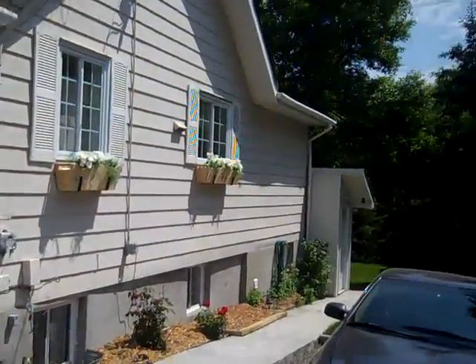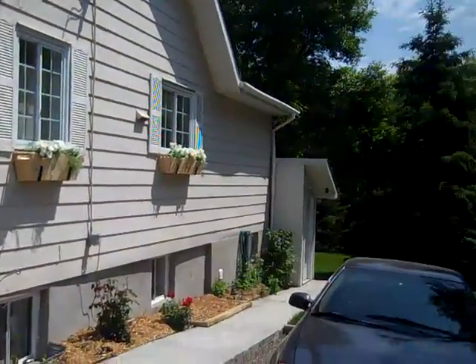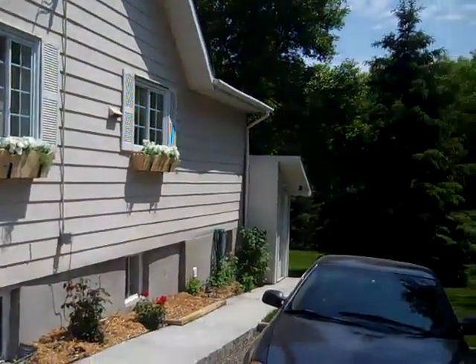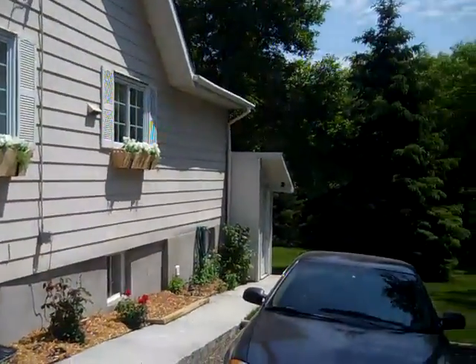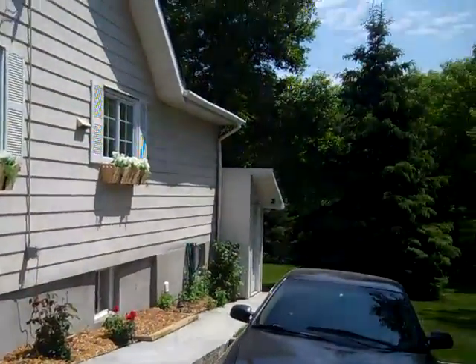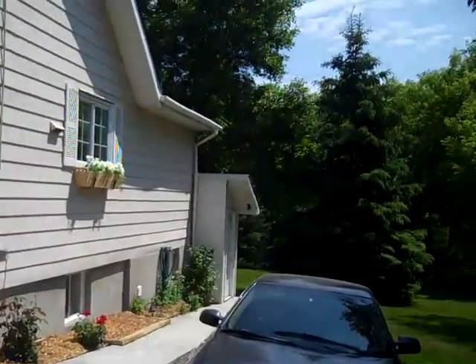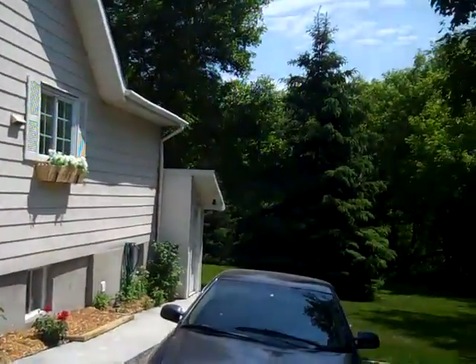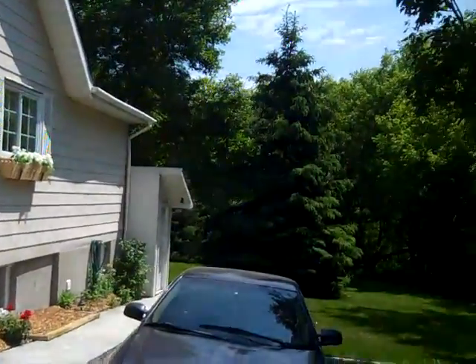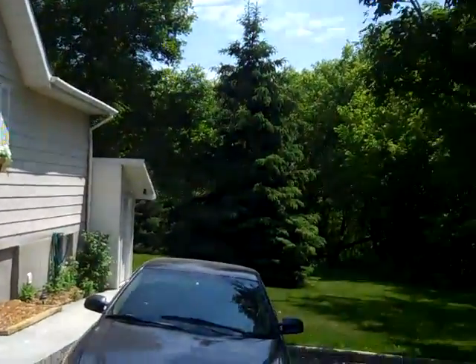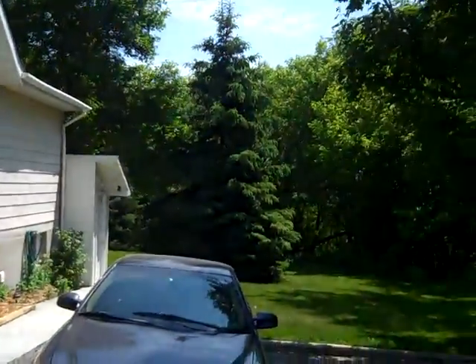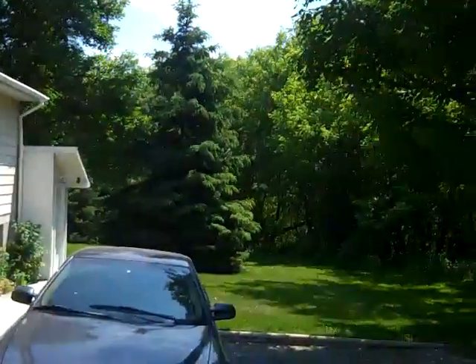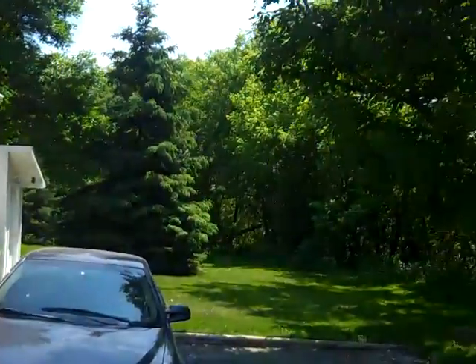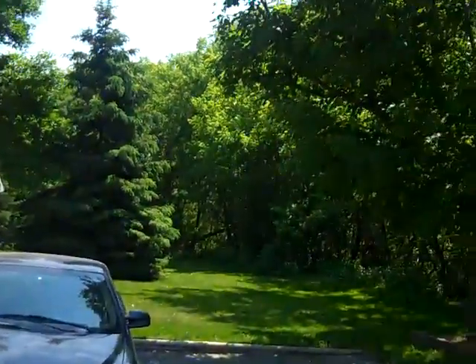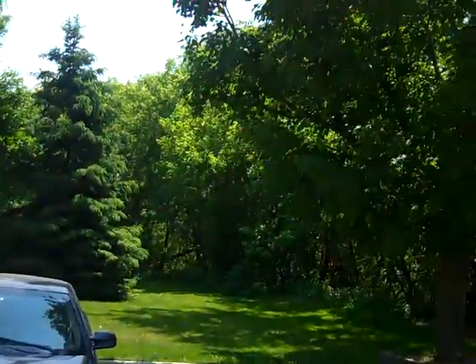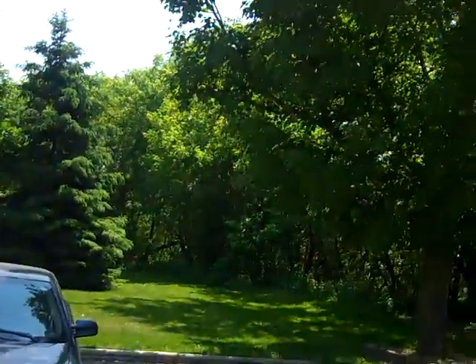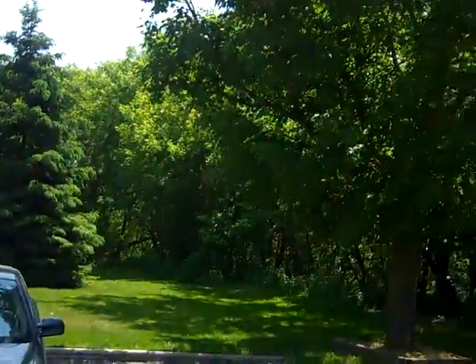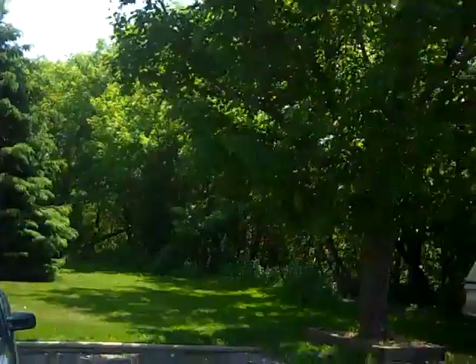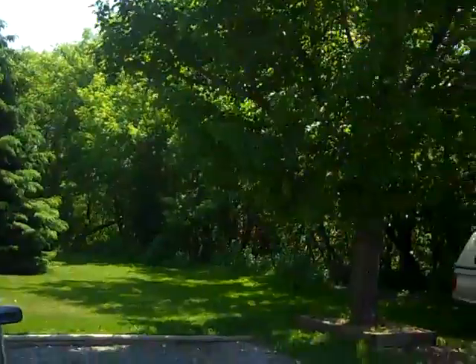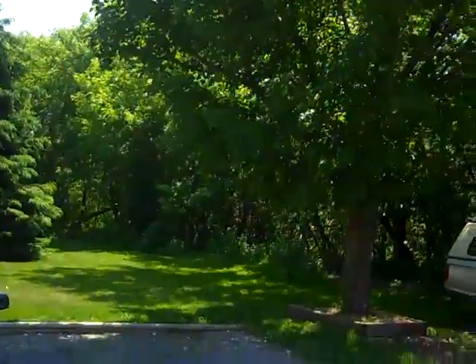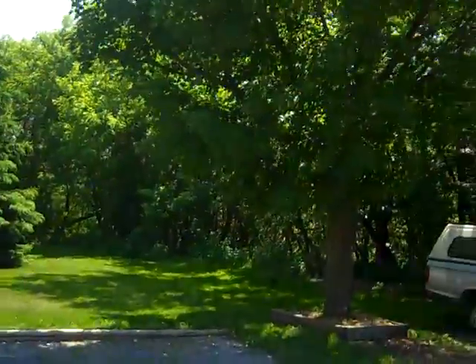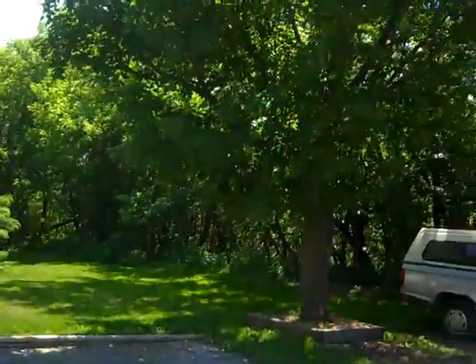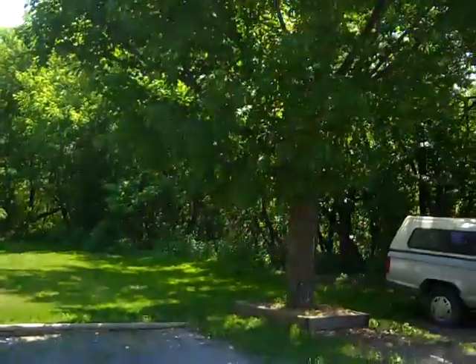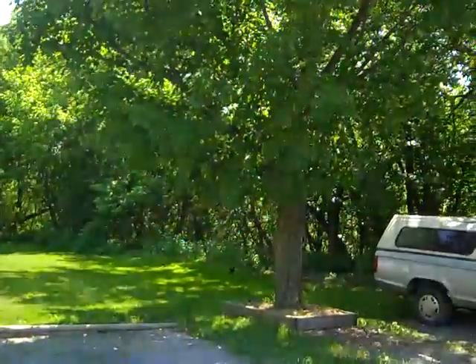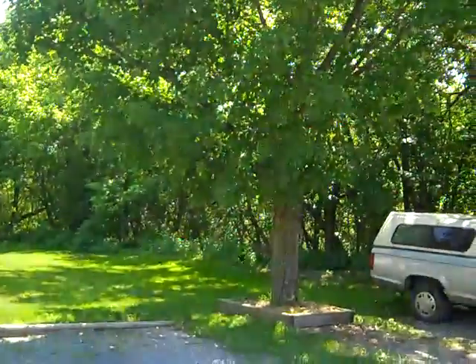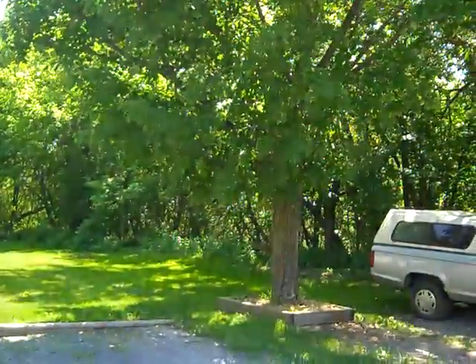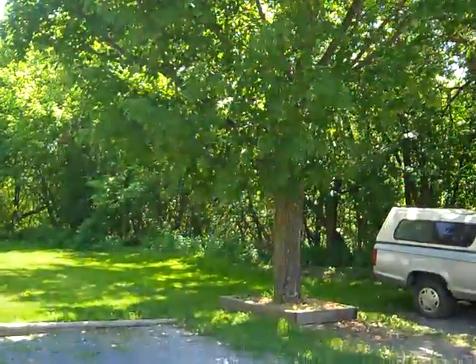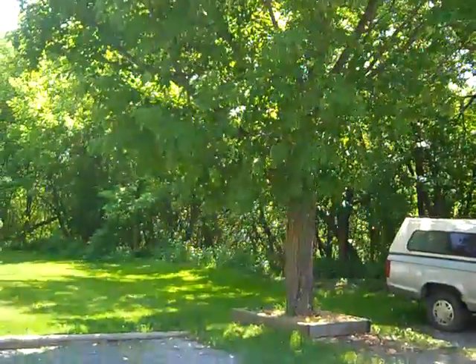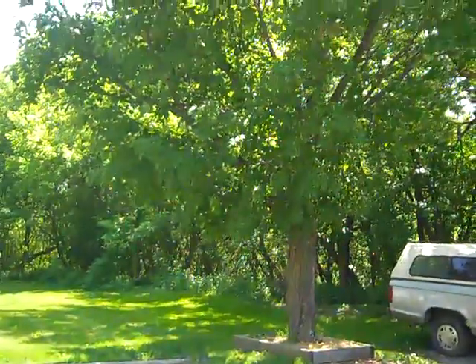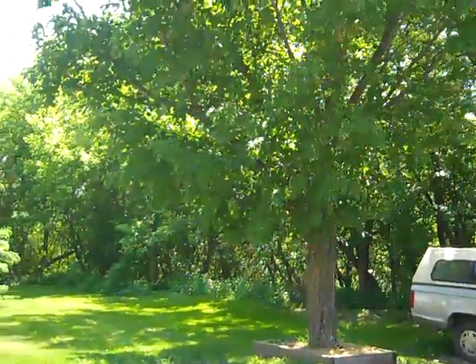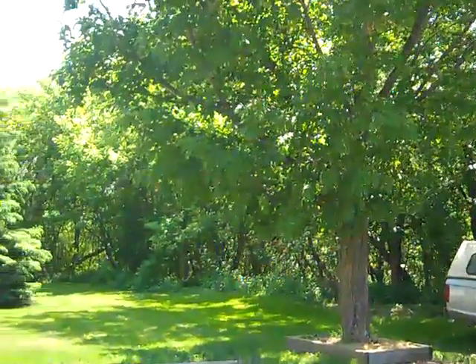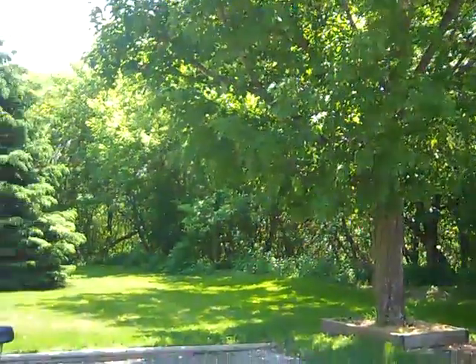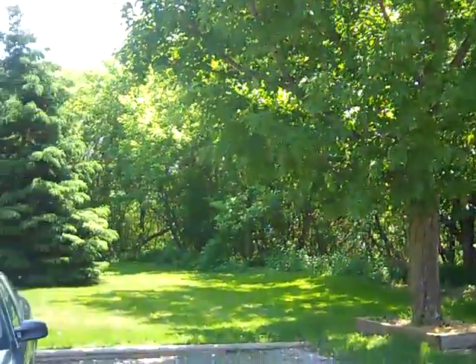As you can see as we pan around, it's got a beautiful yard, lots of trees. There's a park out back.